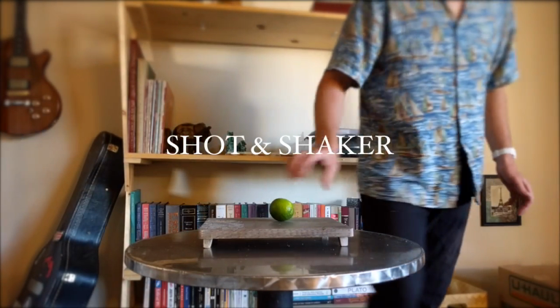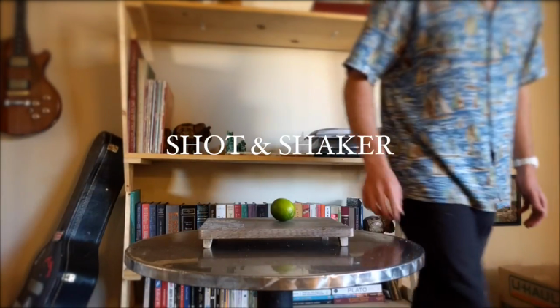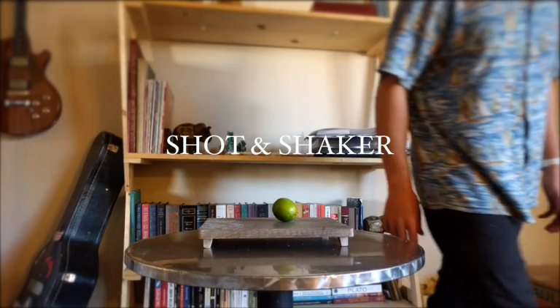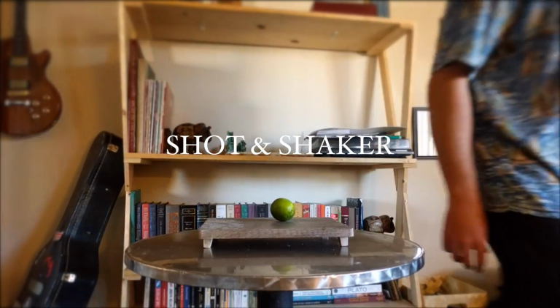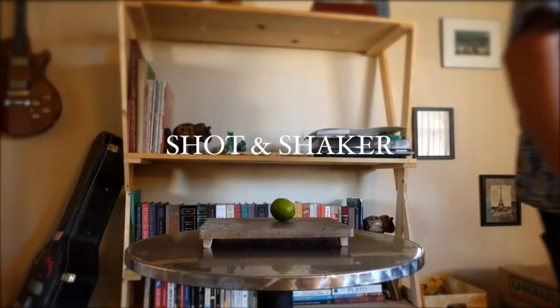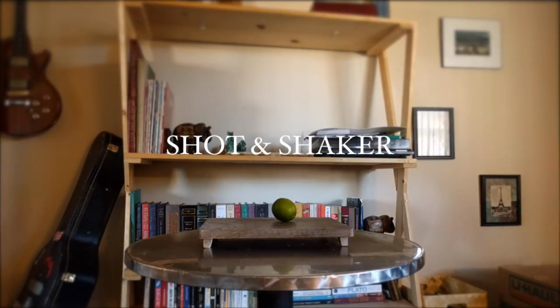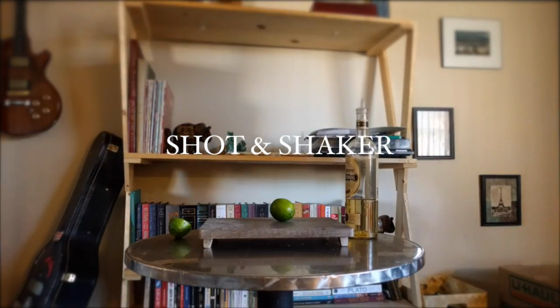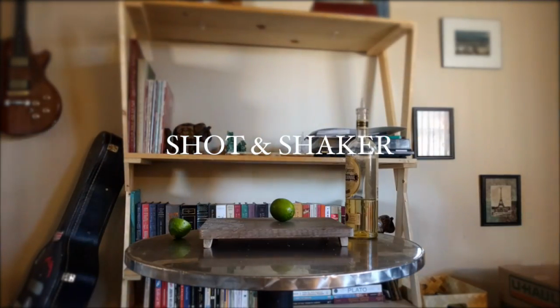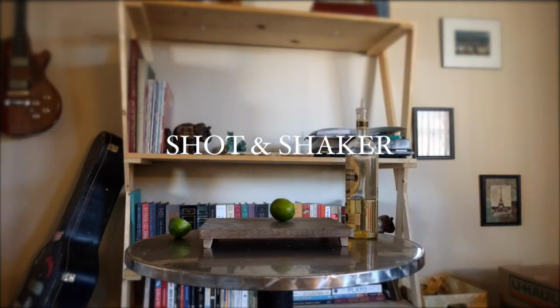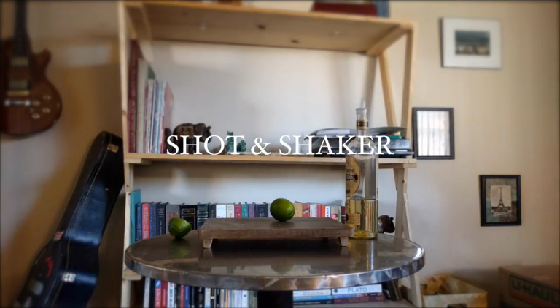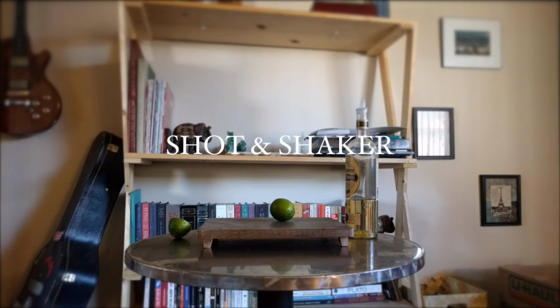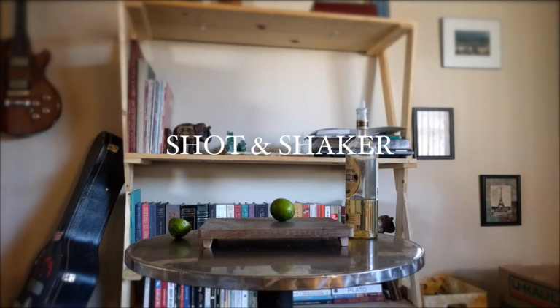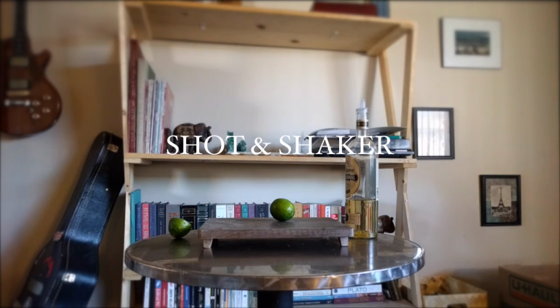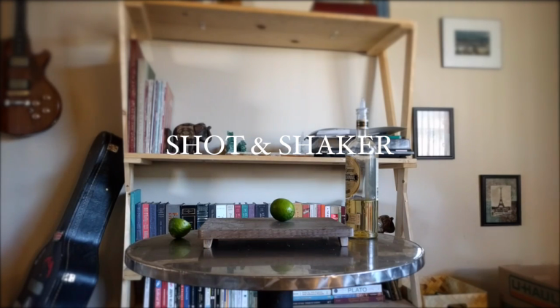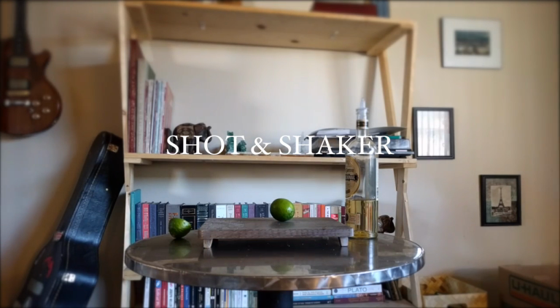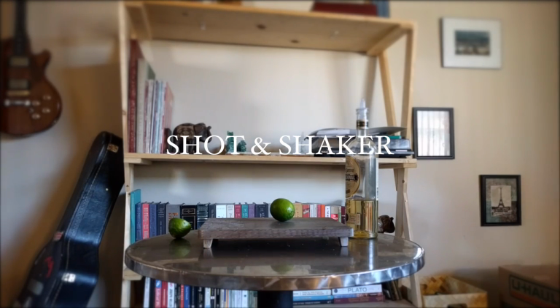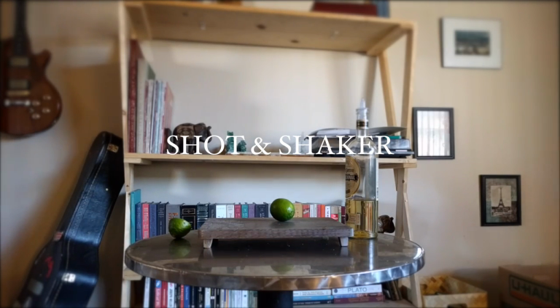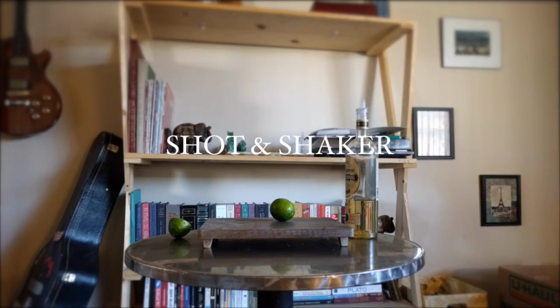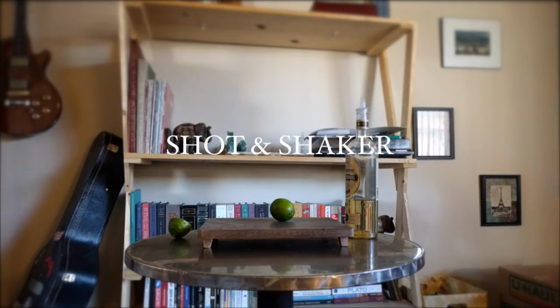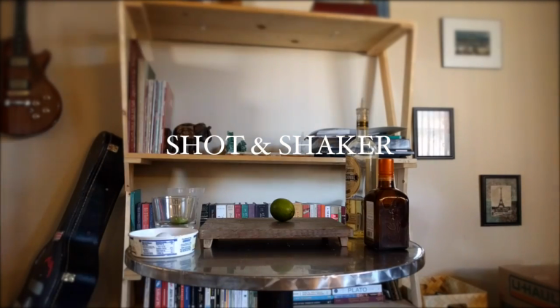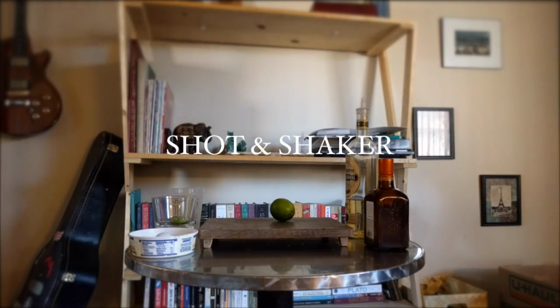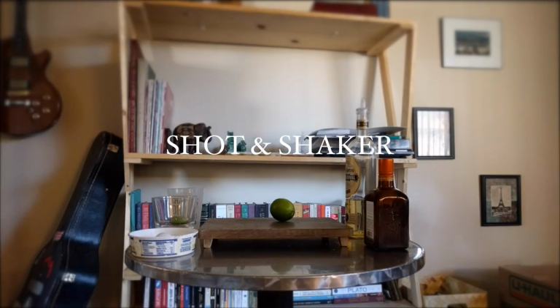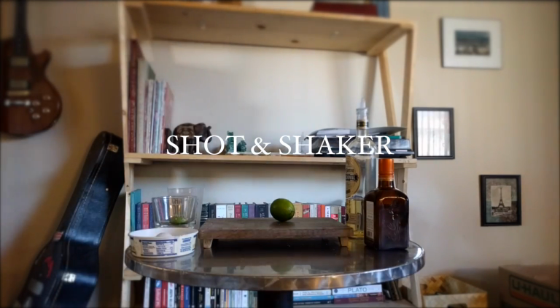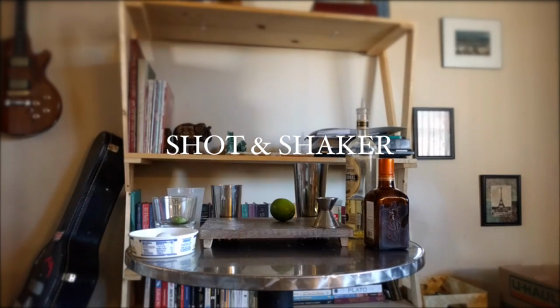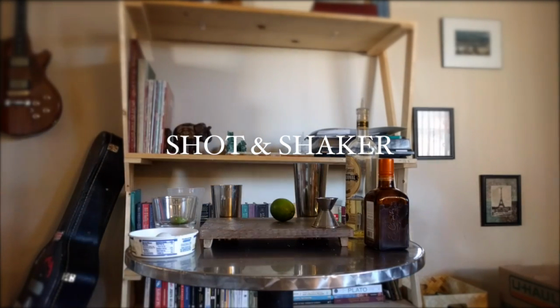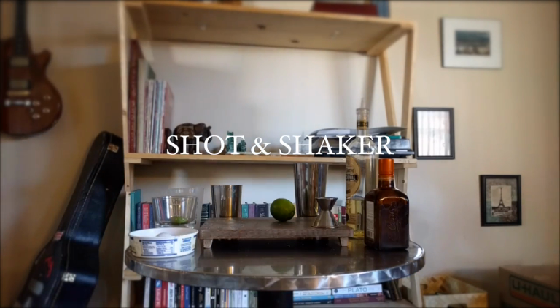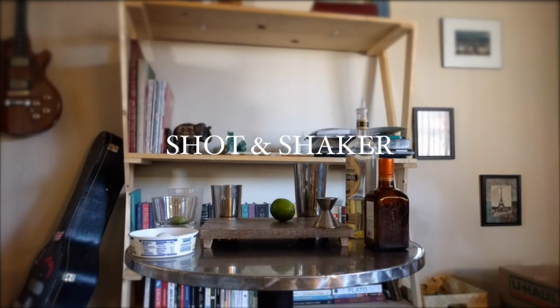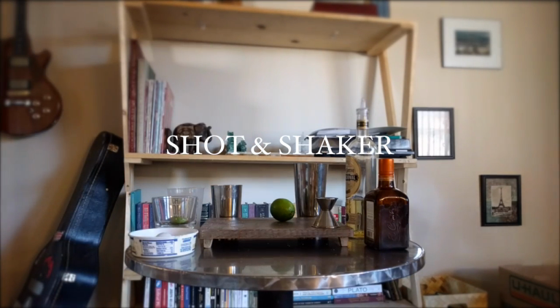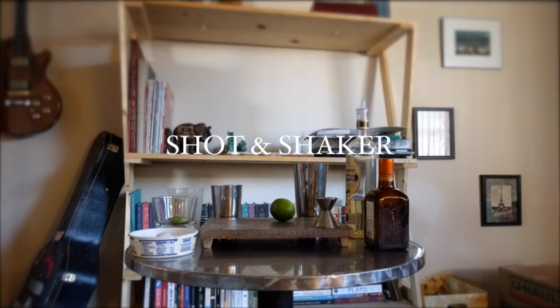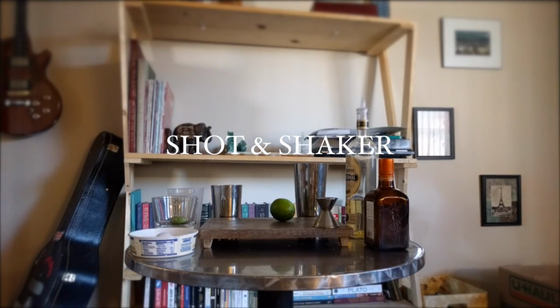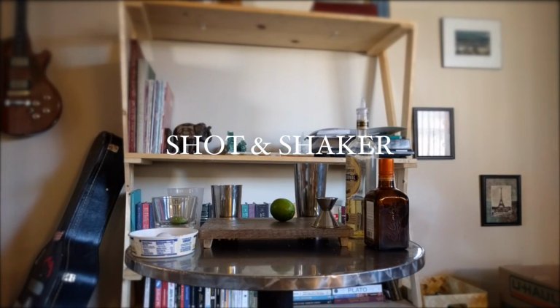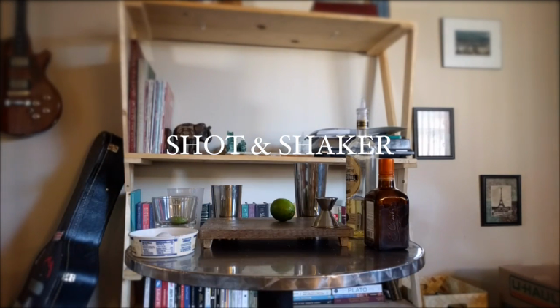Hey, what's up everyone? Today I wanted to make some really killer margaritas. I've got a few different ingredients and recipes to try out.